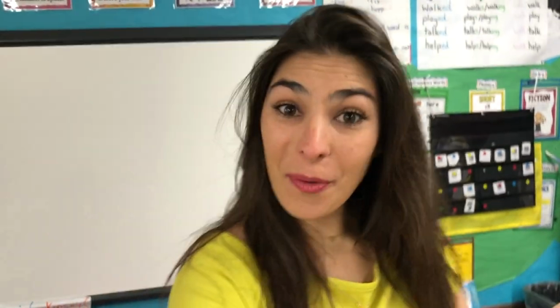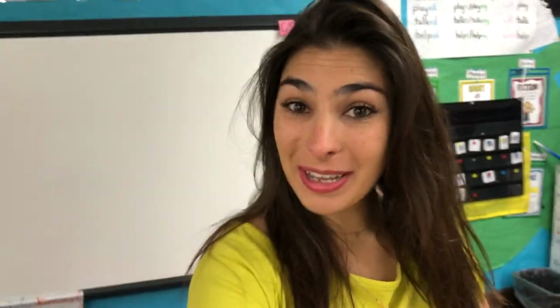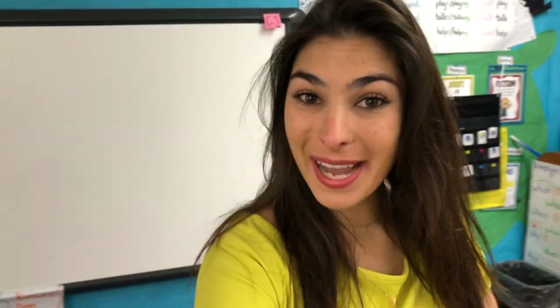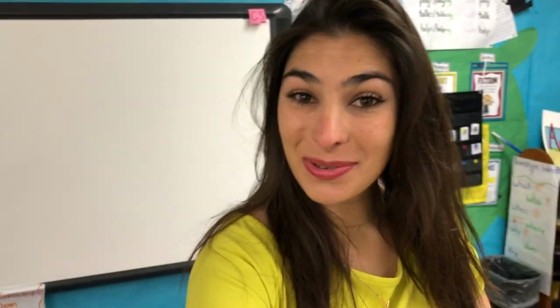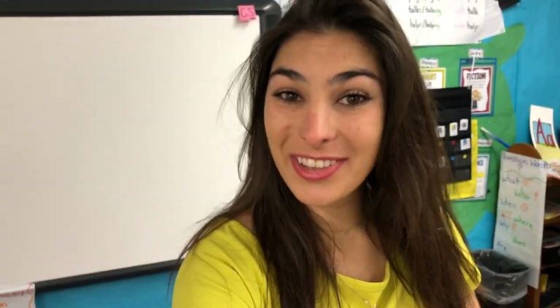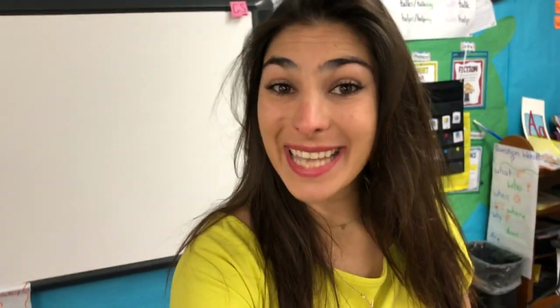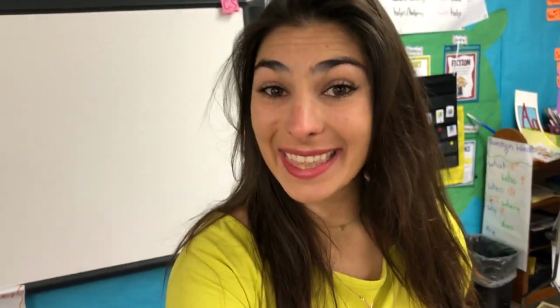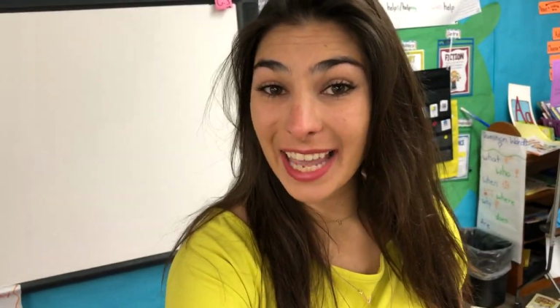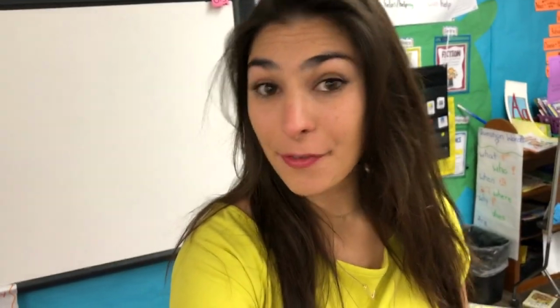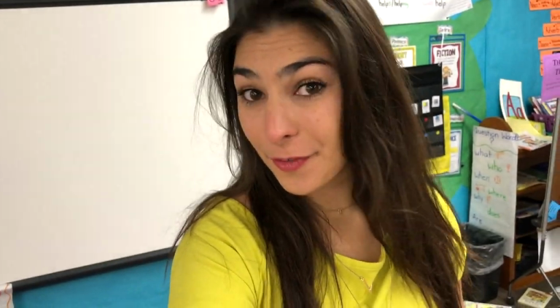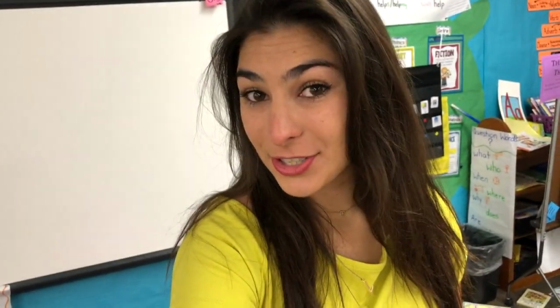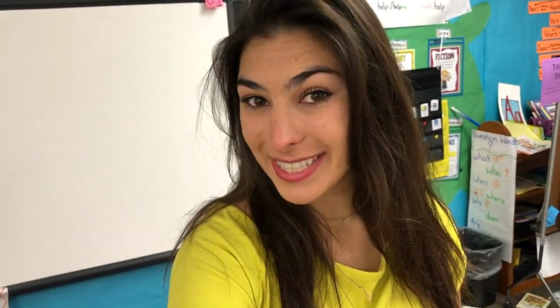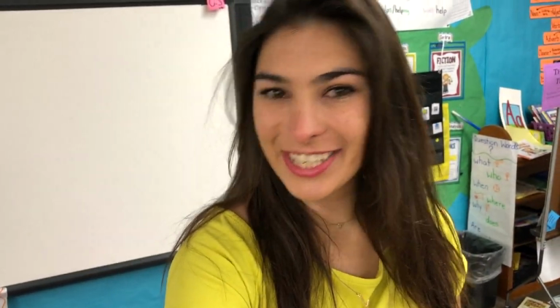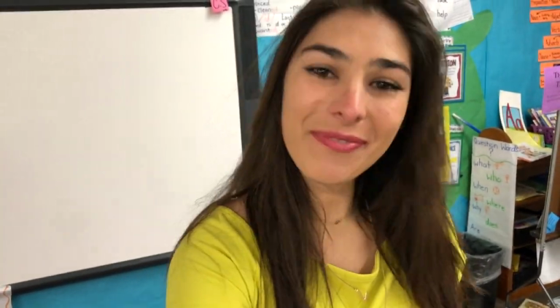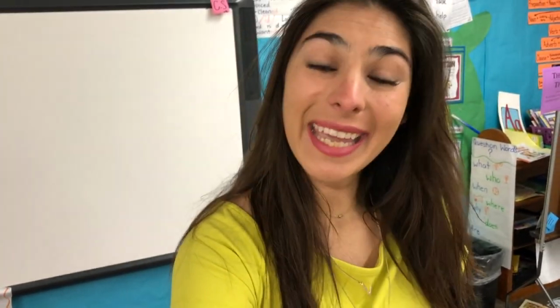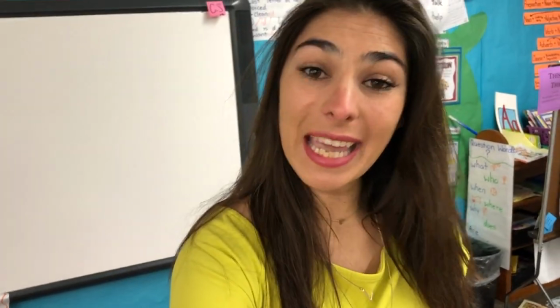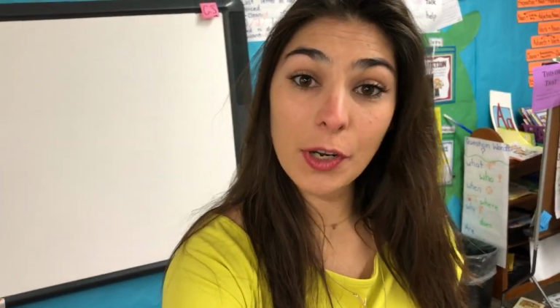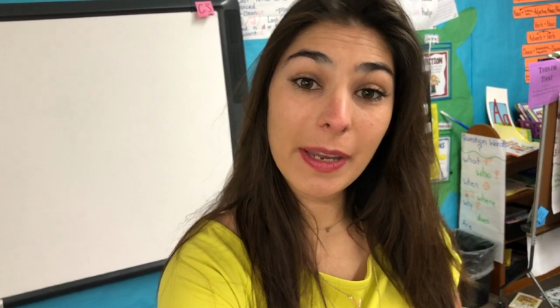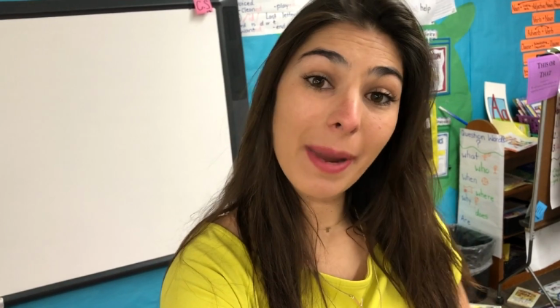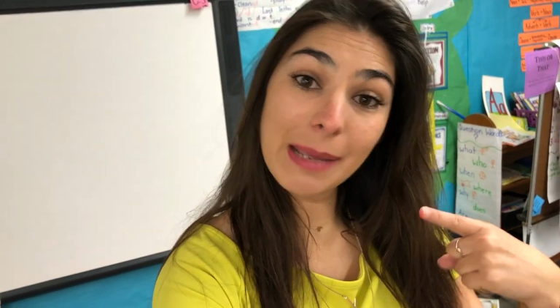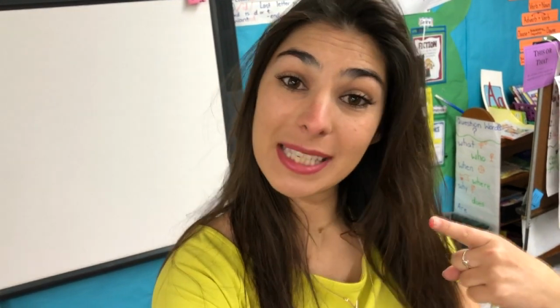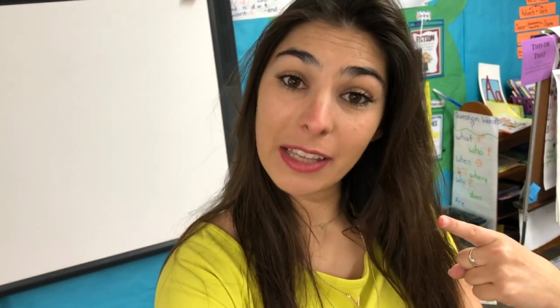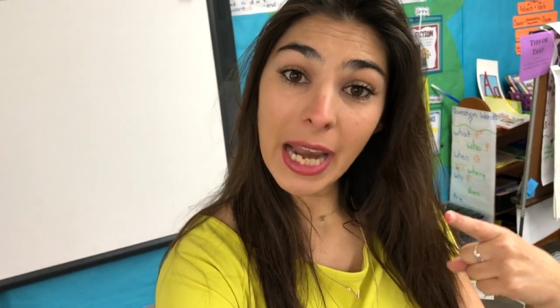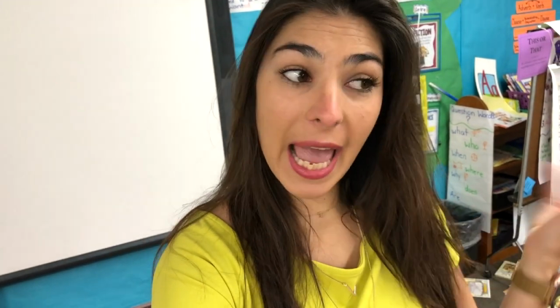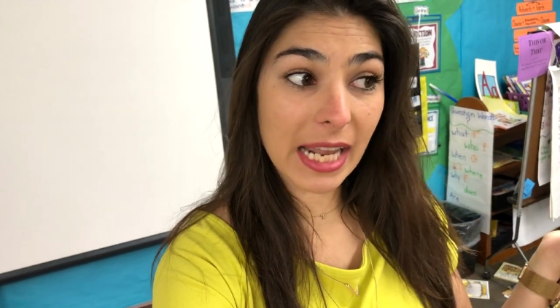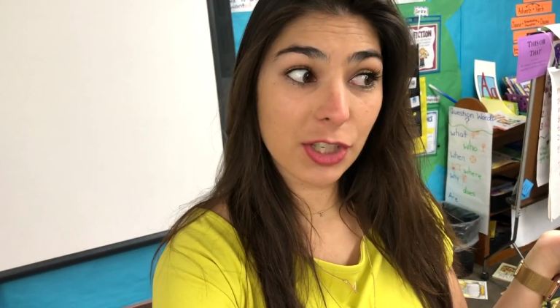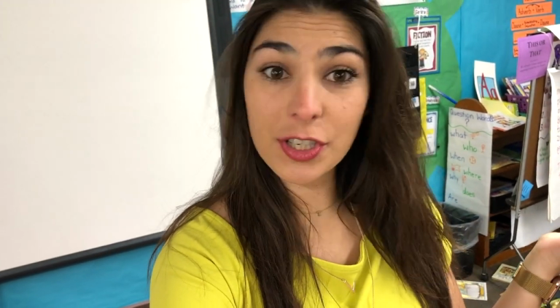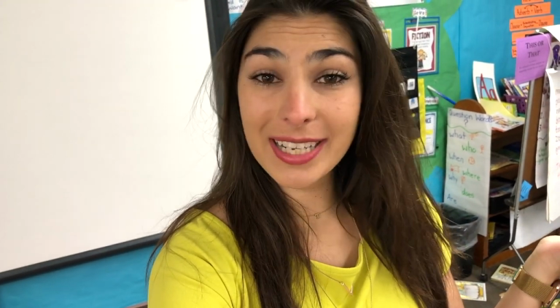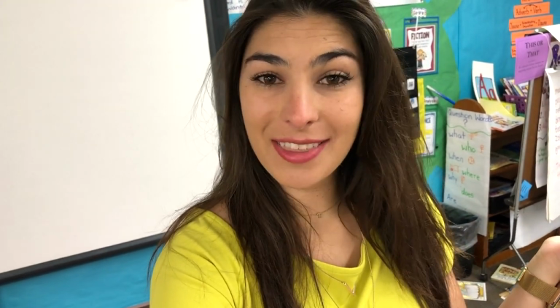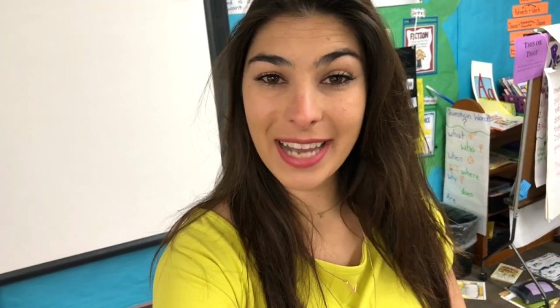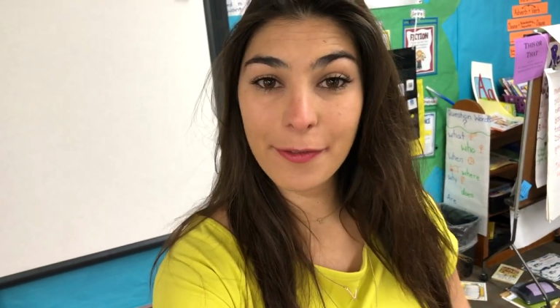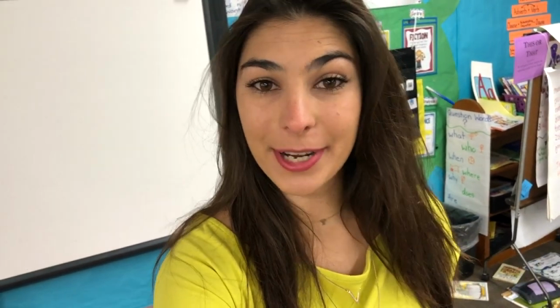Welcome back to another day in the life of a first-grade teacher. If you're new here, my name is Taylor and I teach first grade in Southern California.